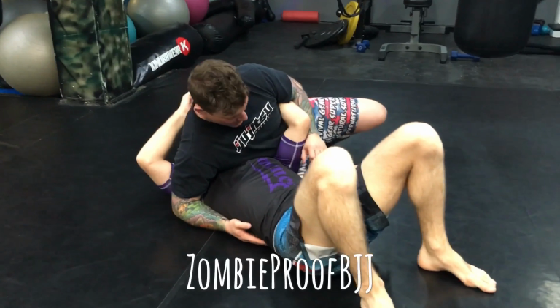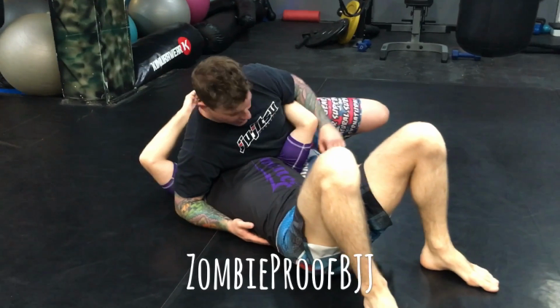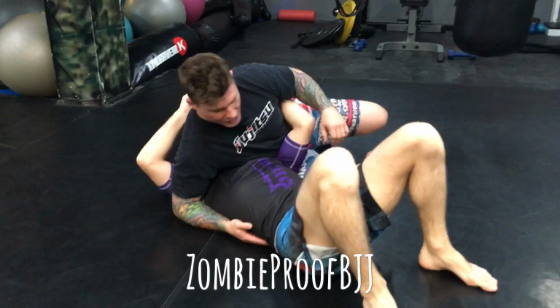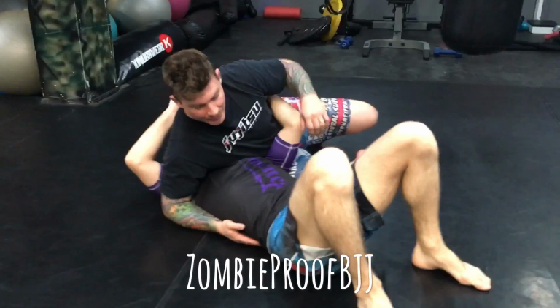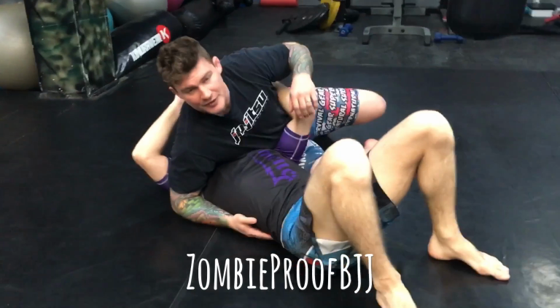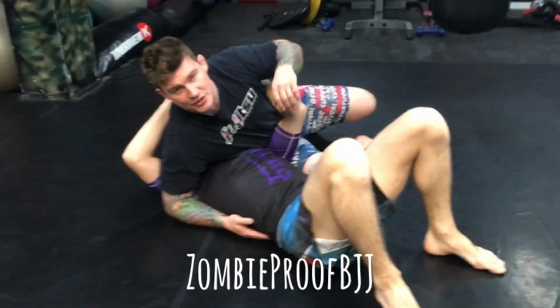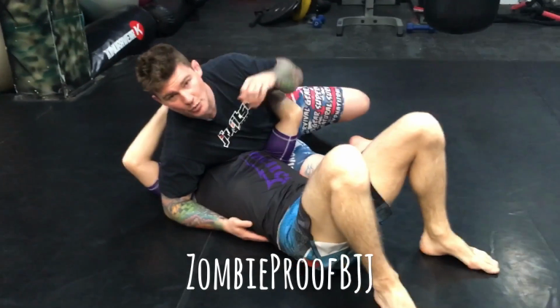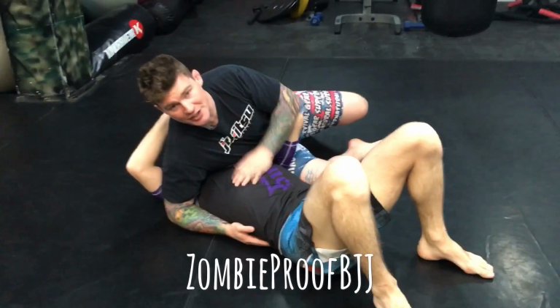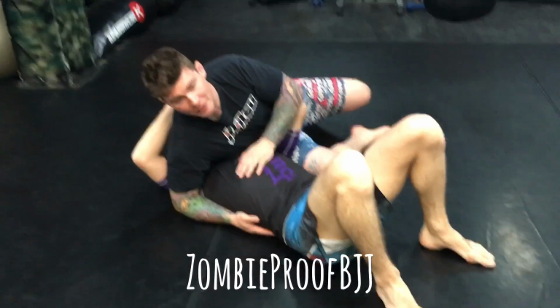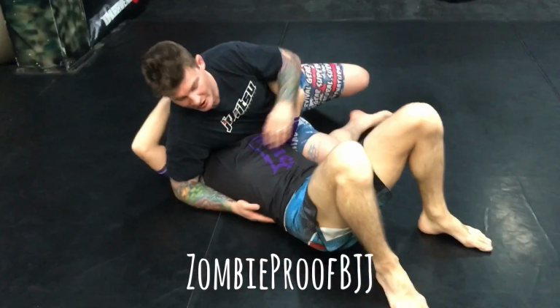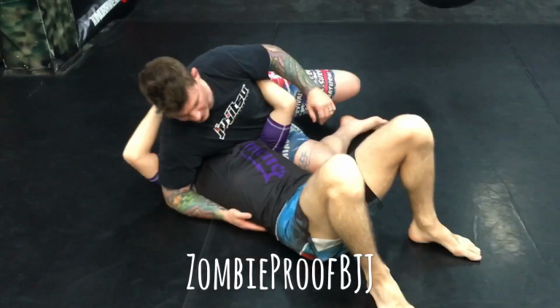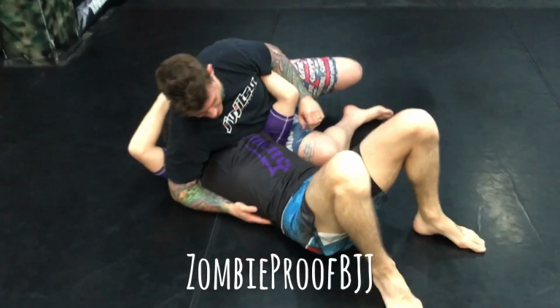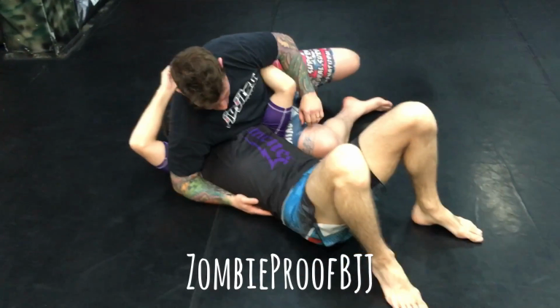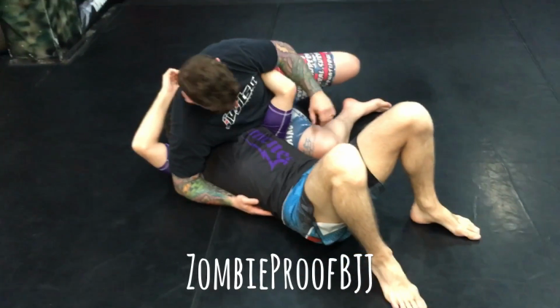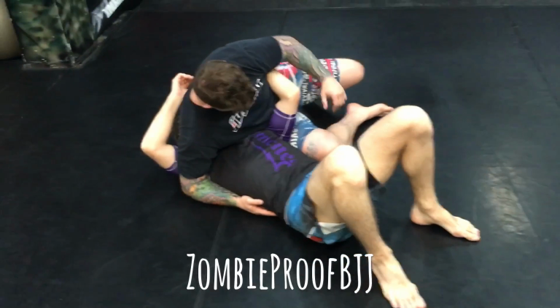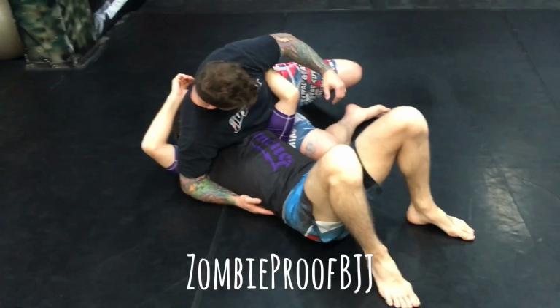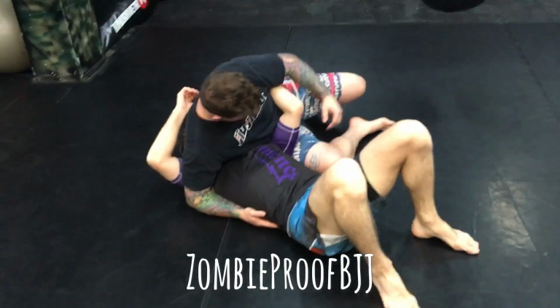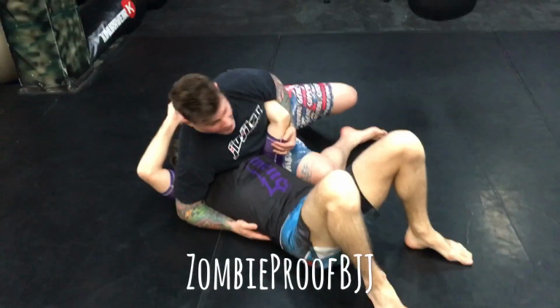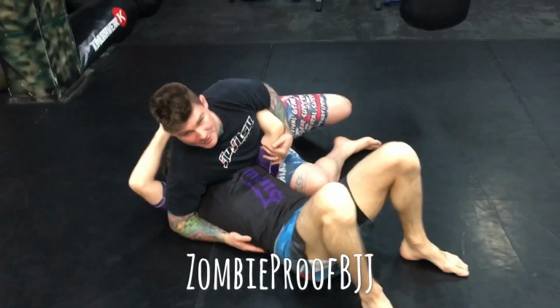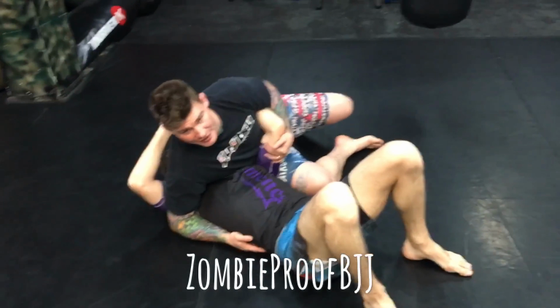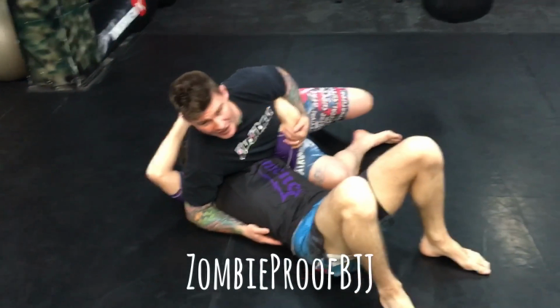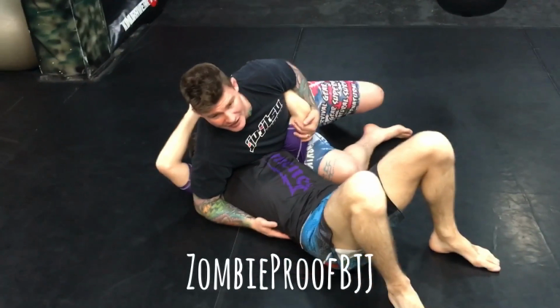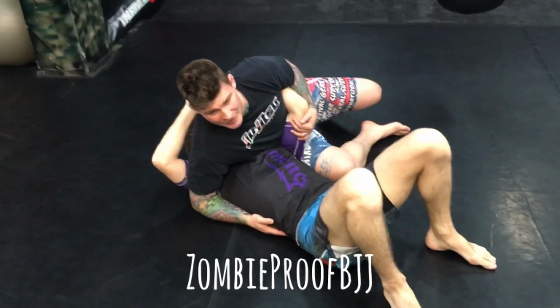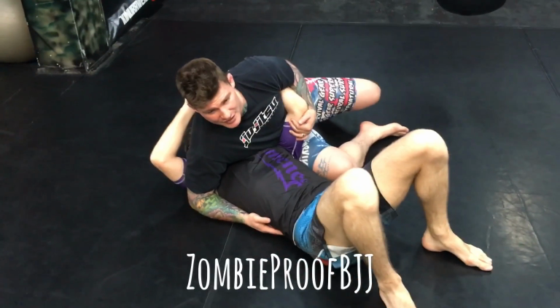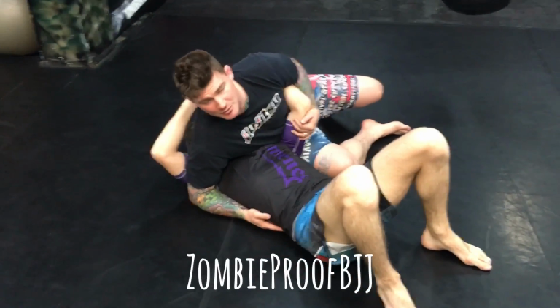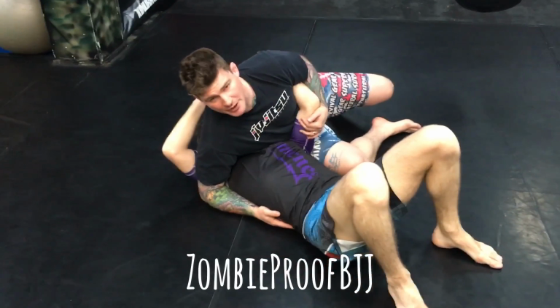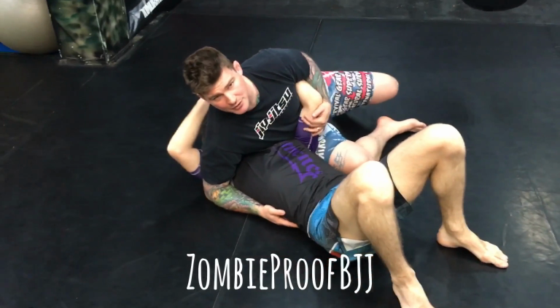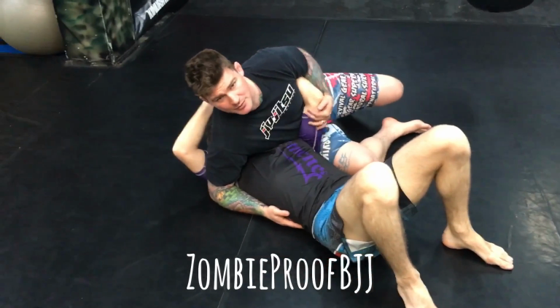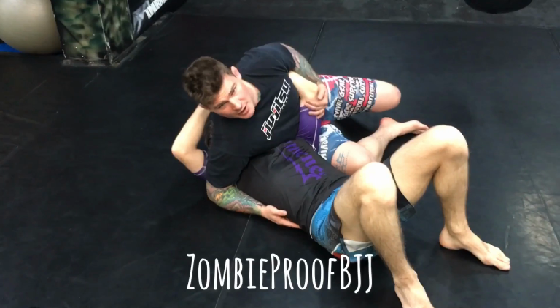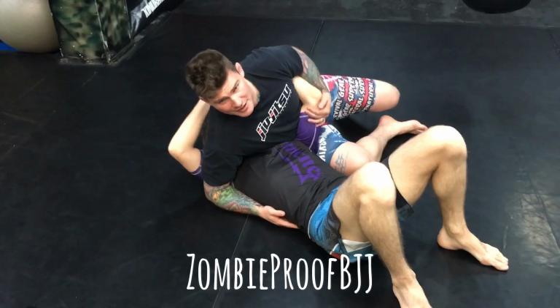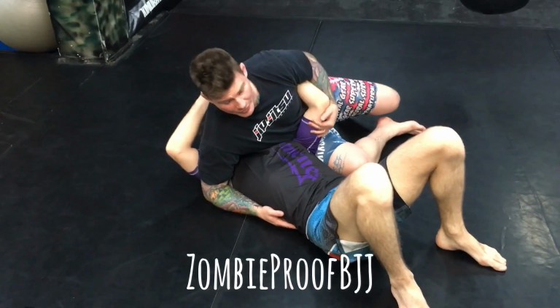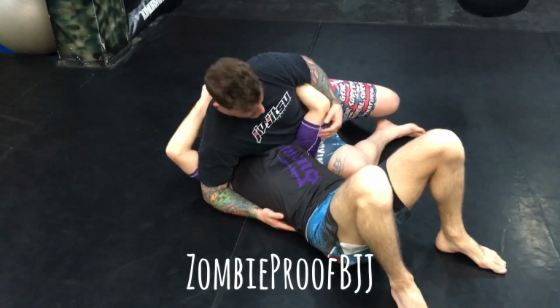Alright, so Scorpion Death Lock — that just happened, and it was in Sub Spectrum. Awesome event.